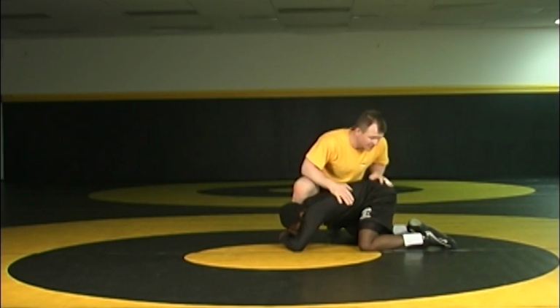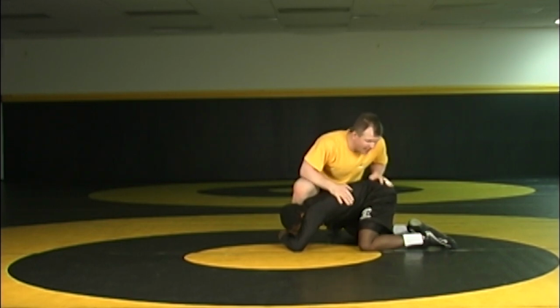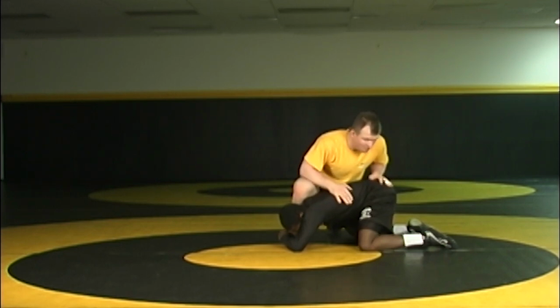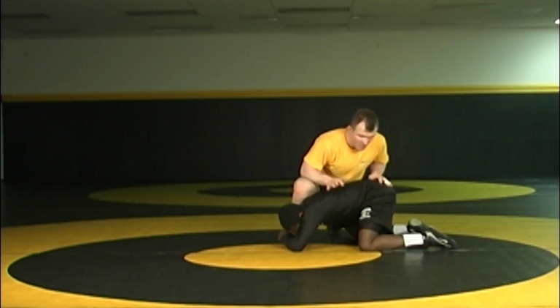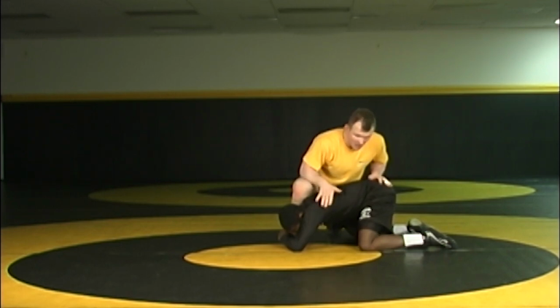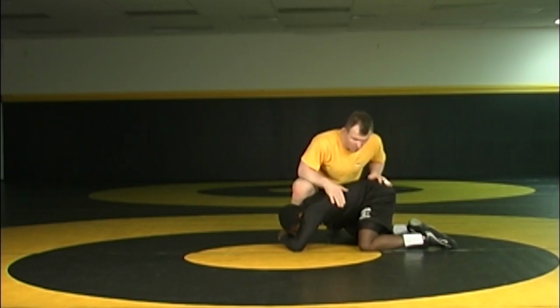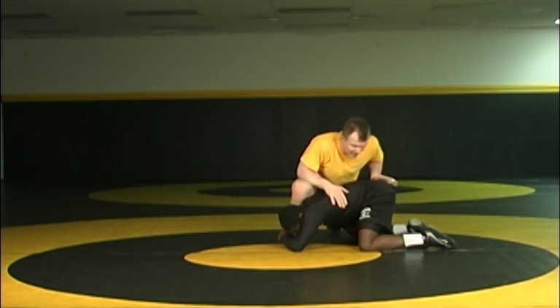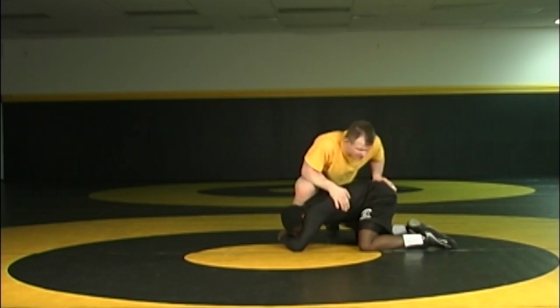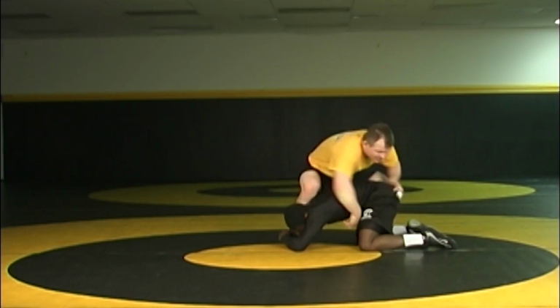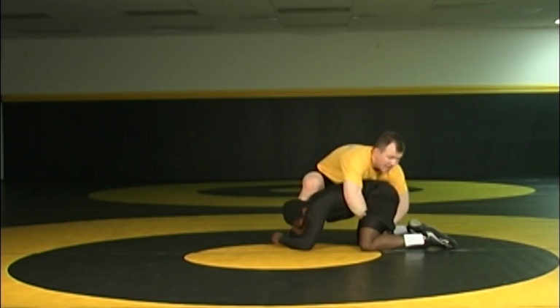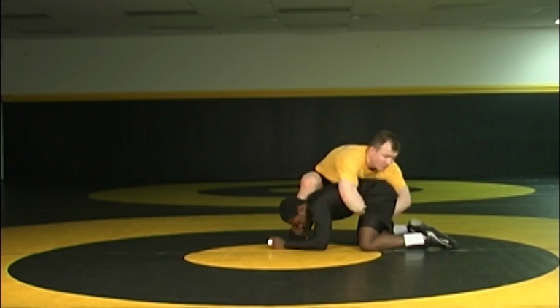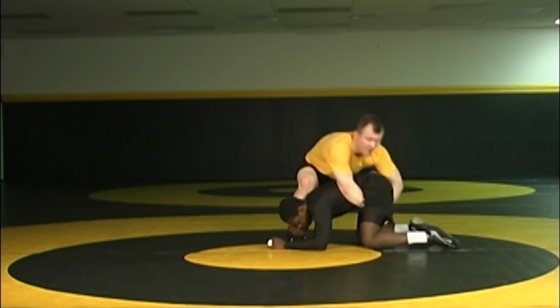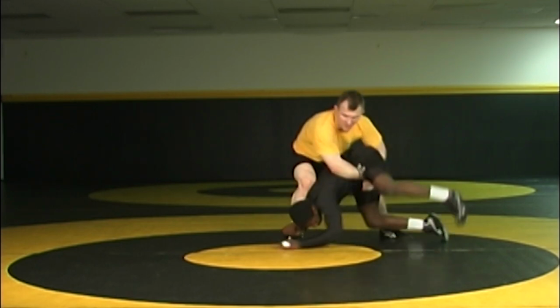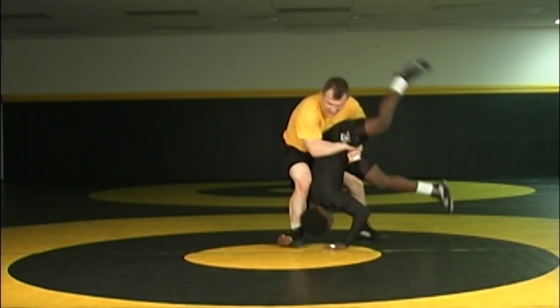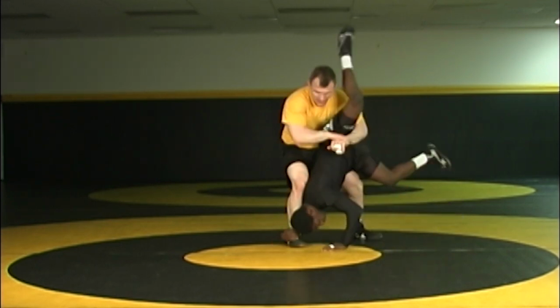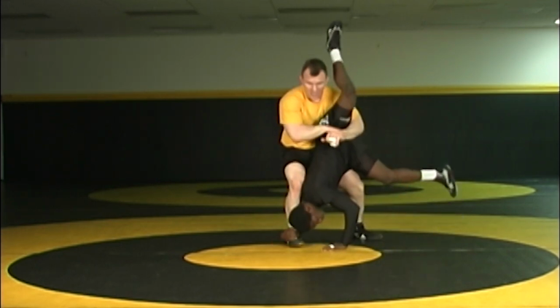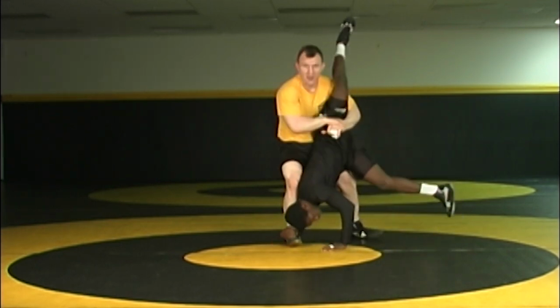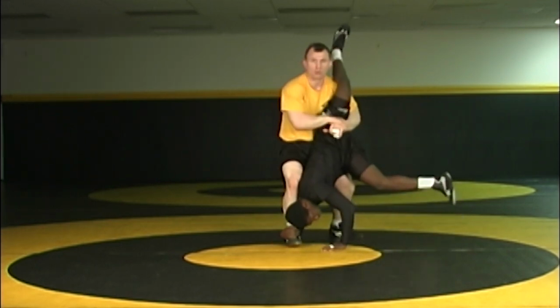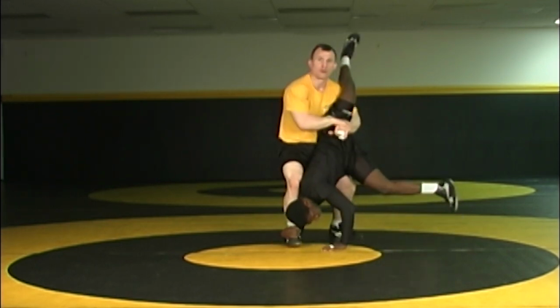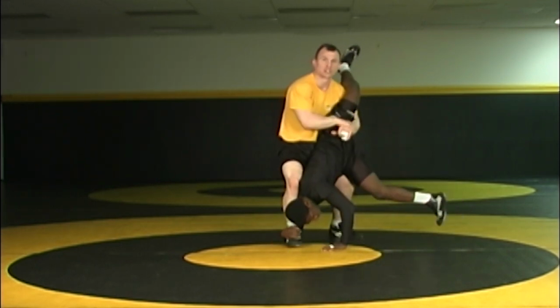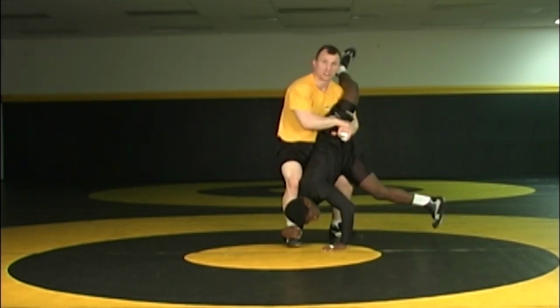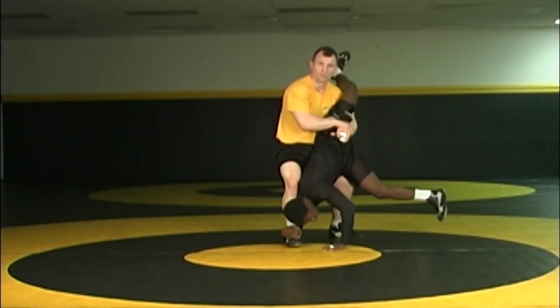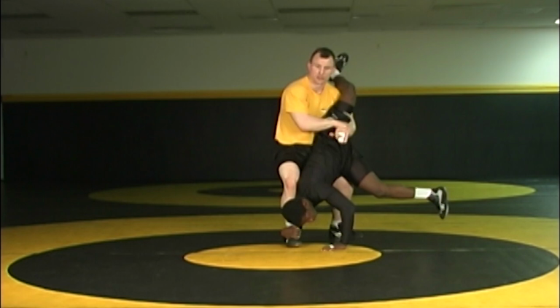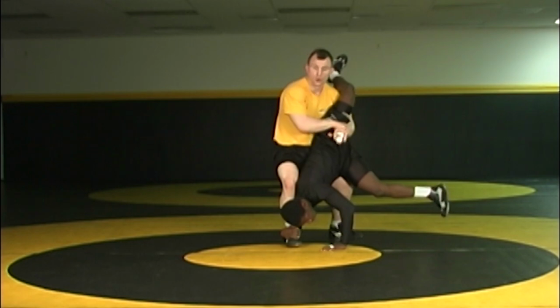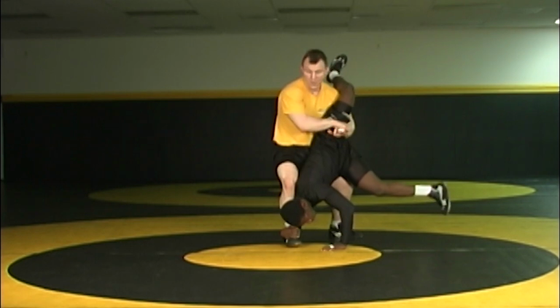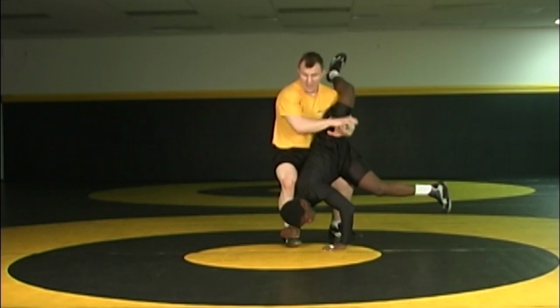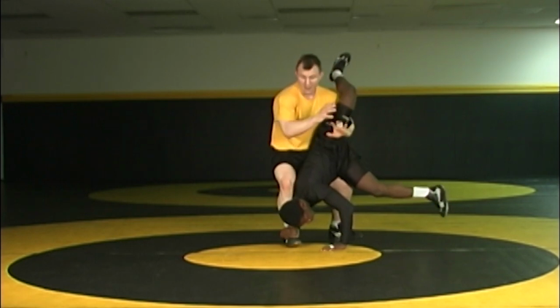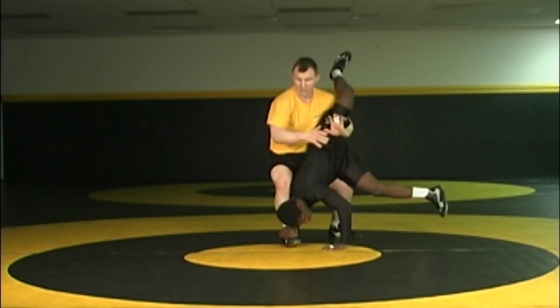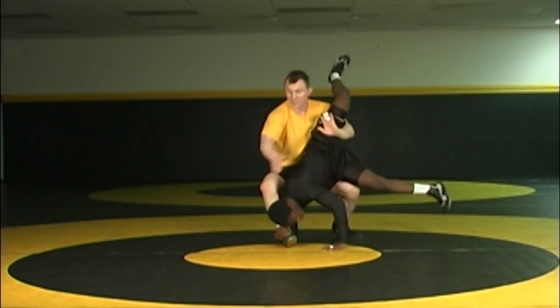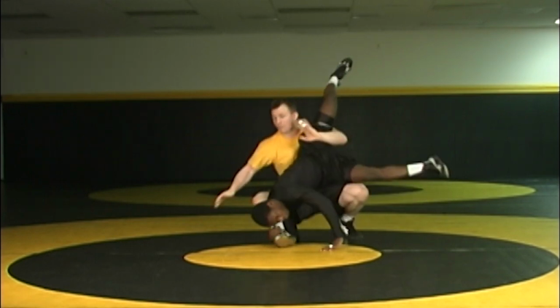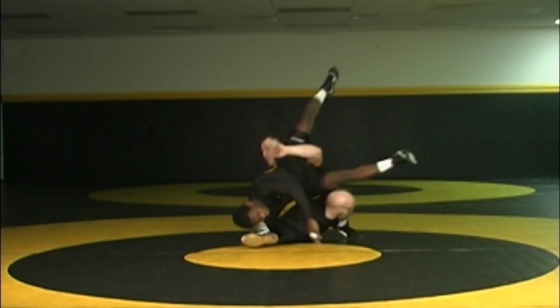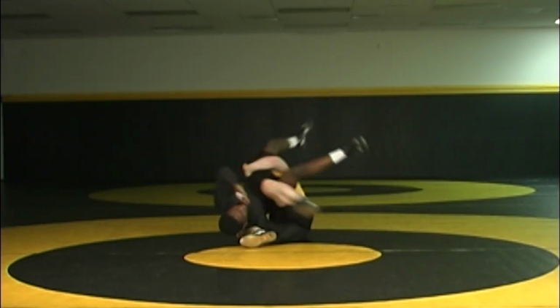So I step — if he relaxes here, I step, lift, pick, and now we've already tossed him for two, and now we're going to take him for another two.